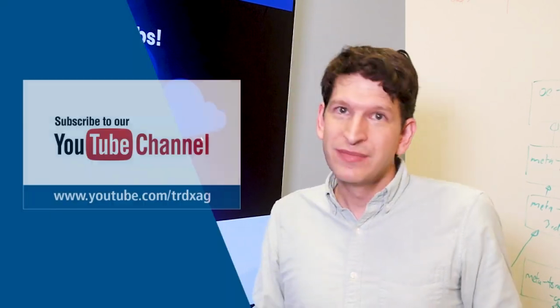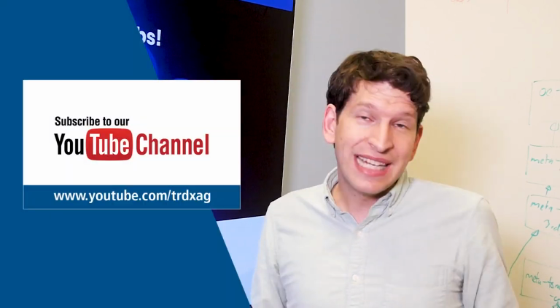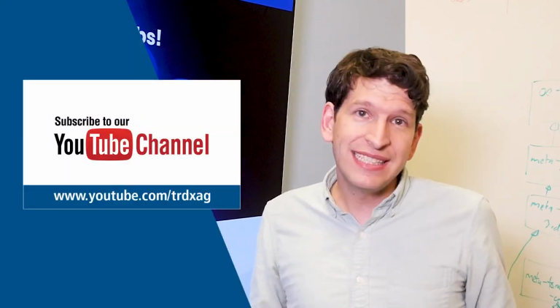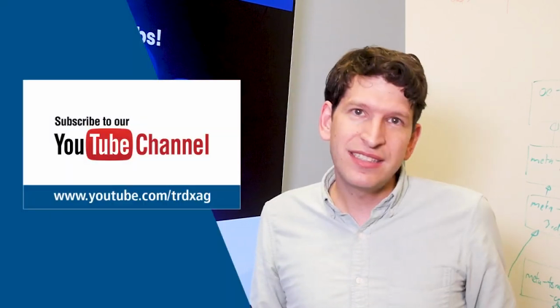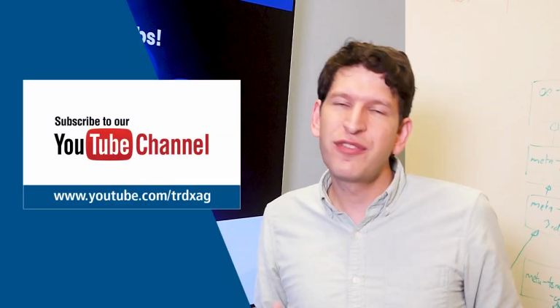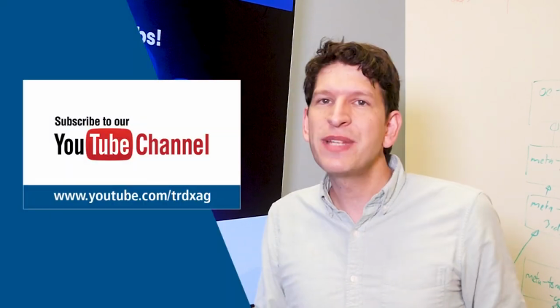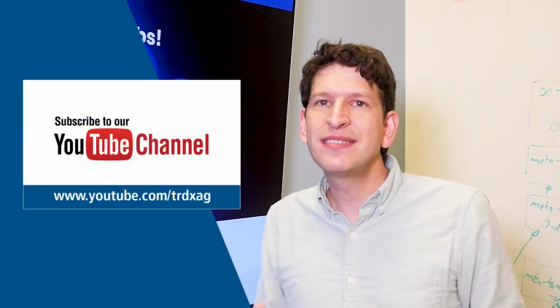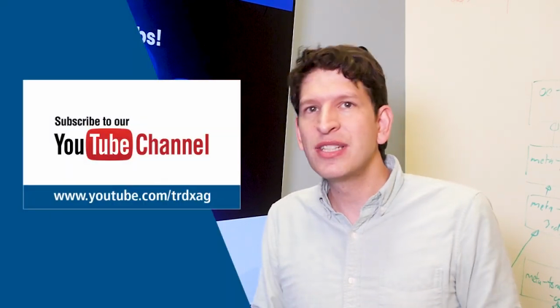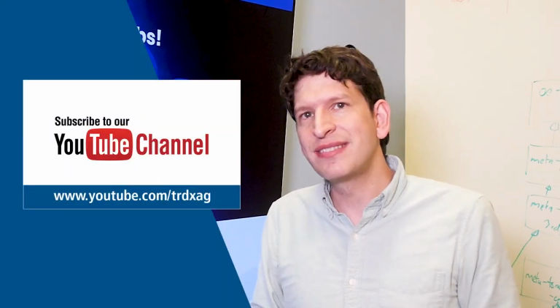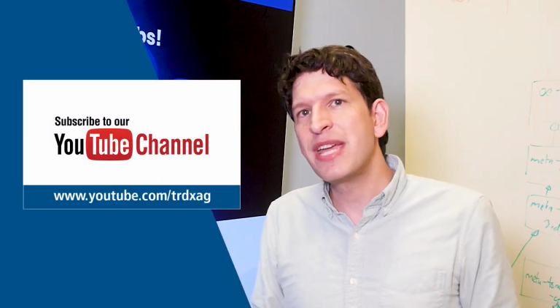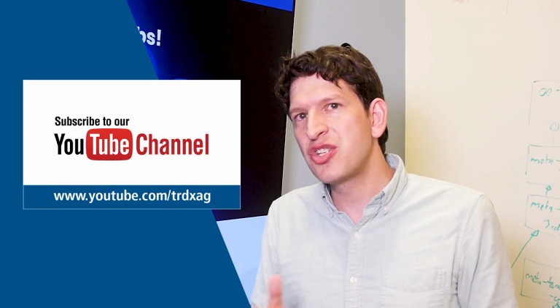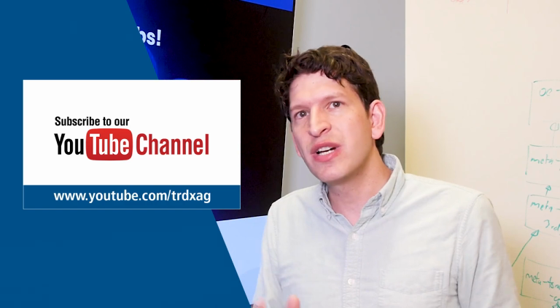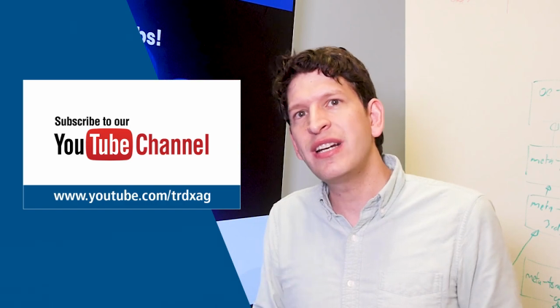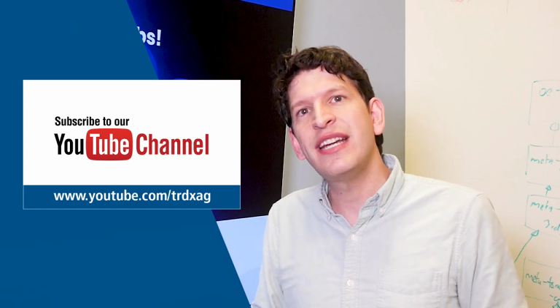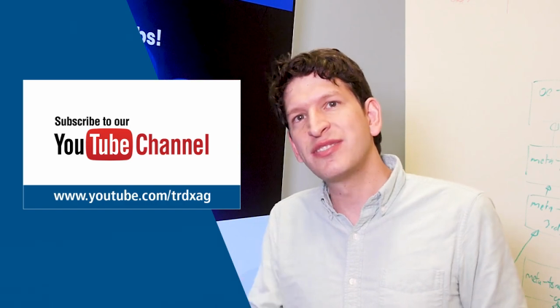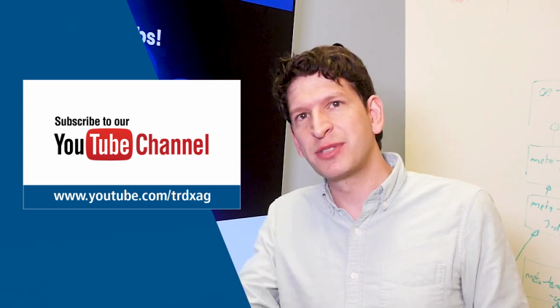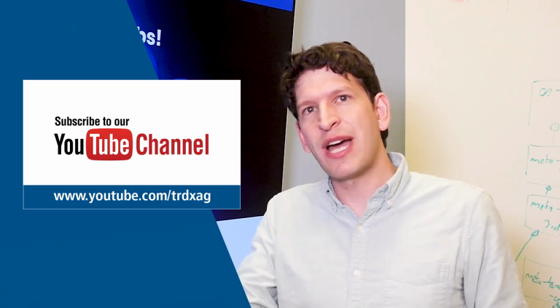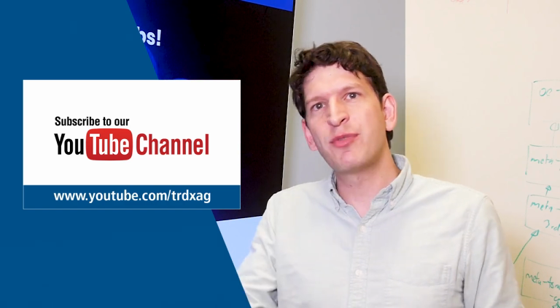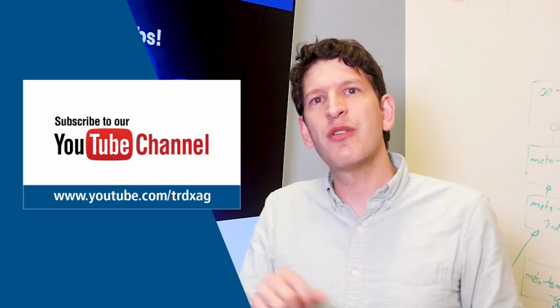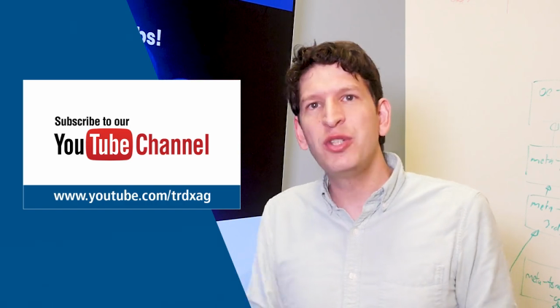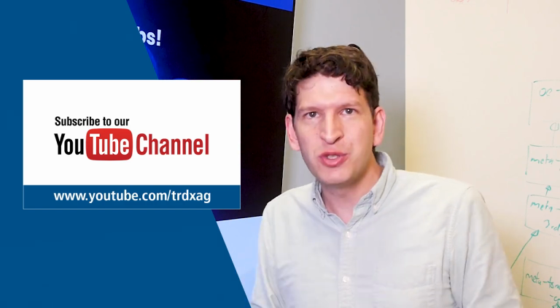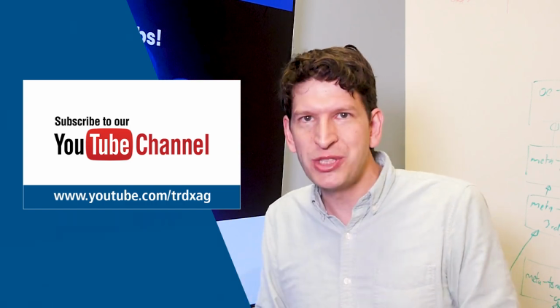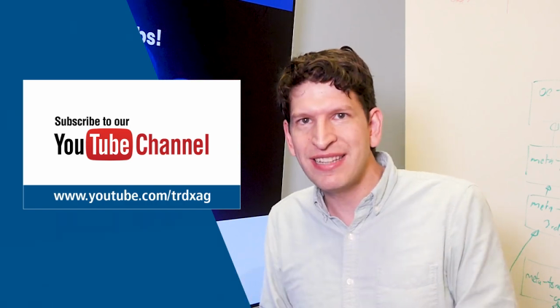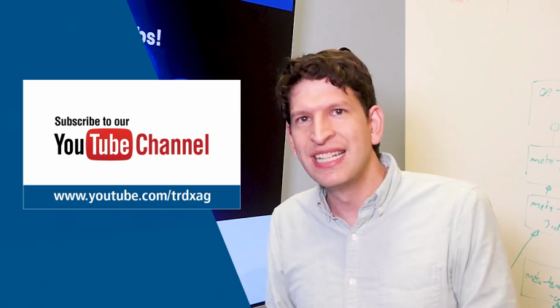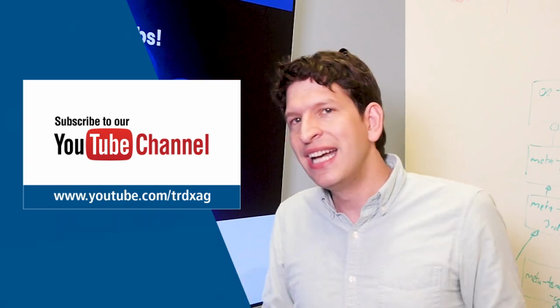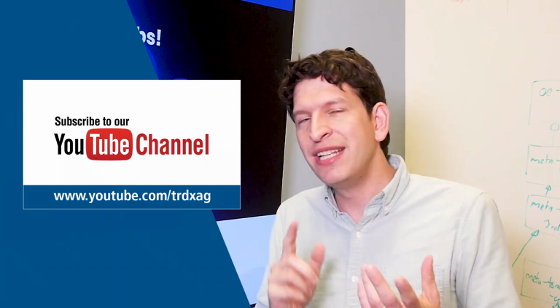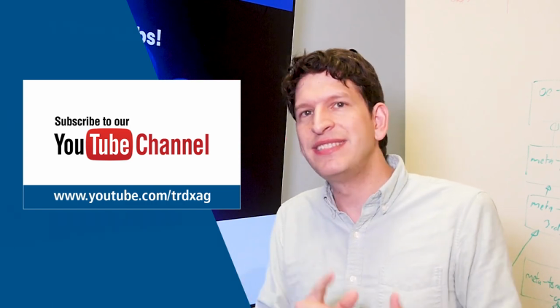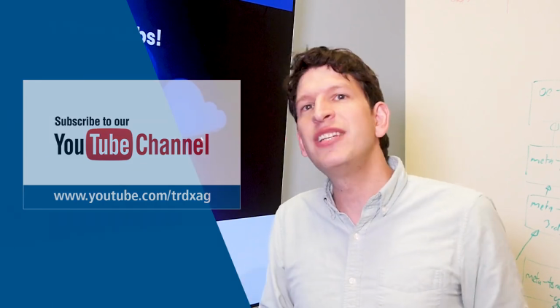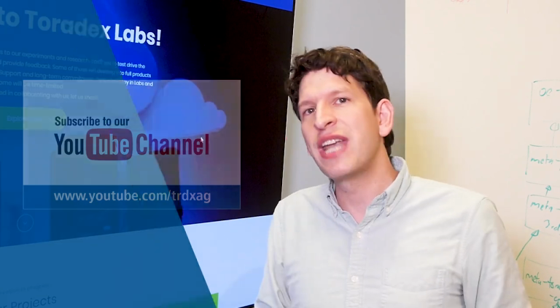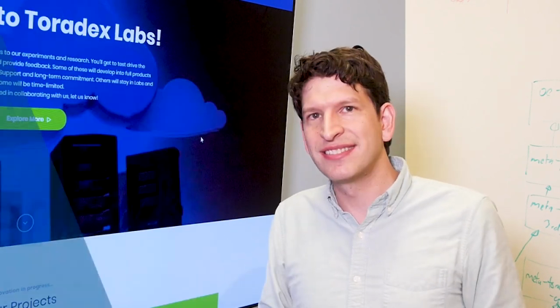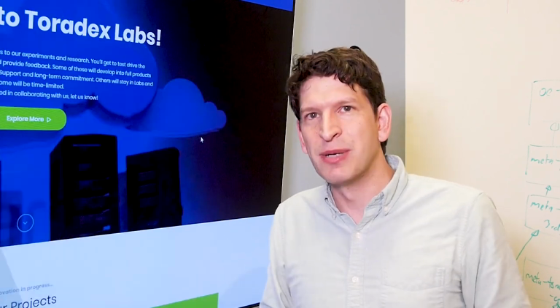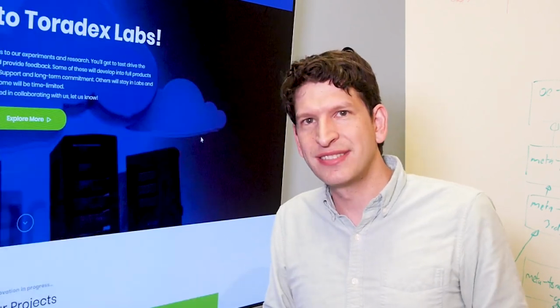That's it from this month. Make sure you subscribe to our YouTube channel and we'll see you next month.